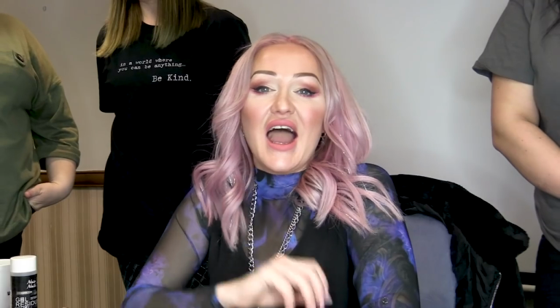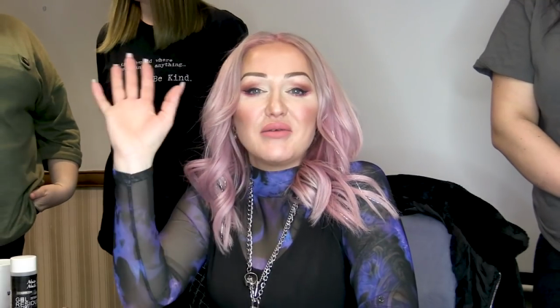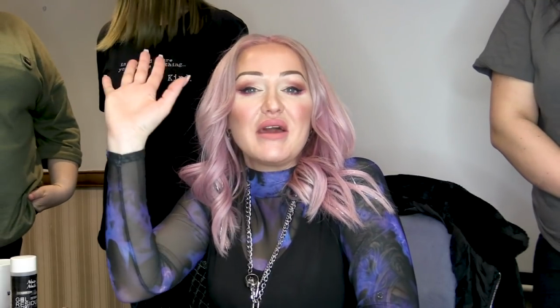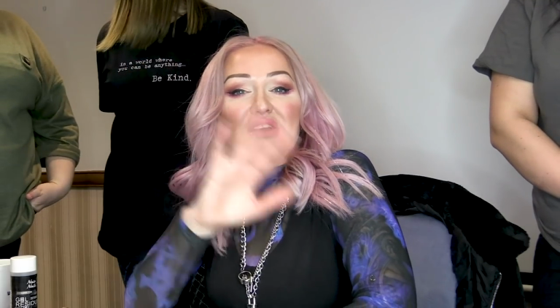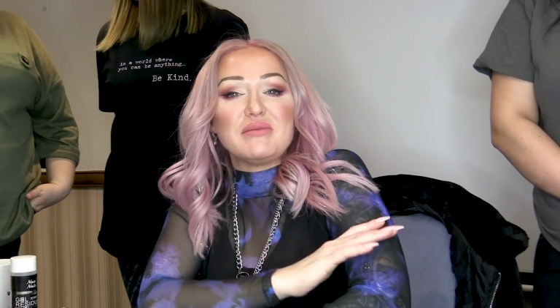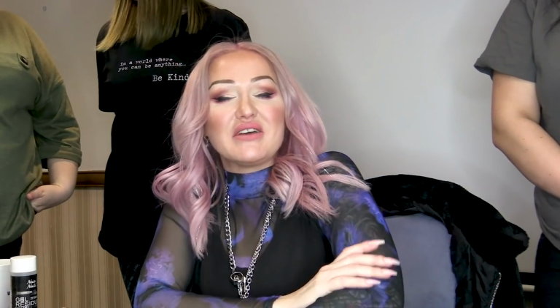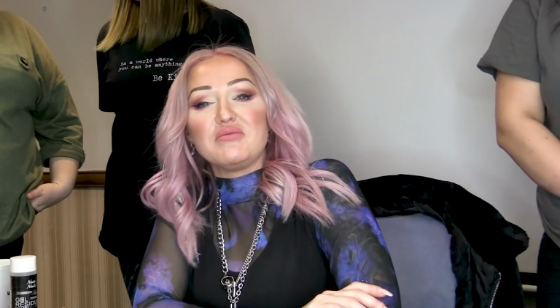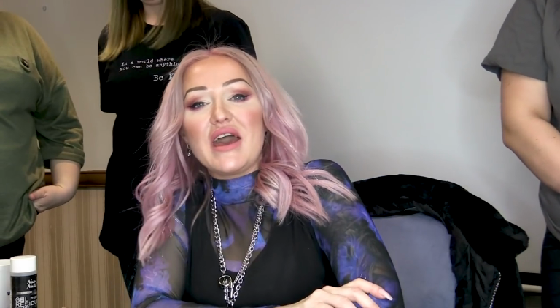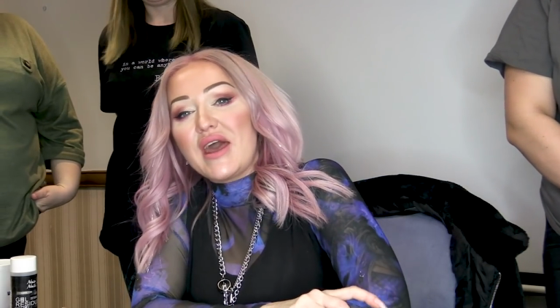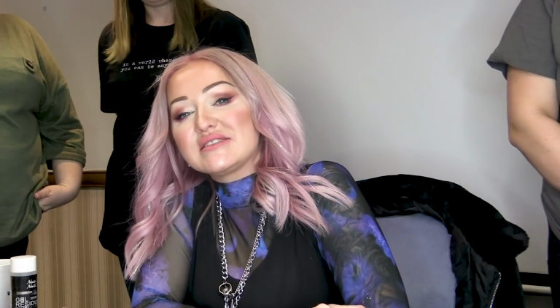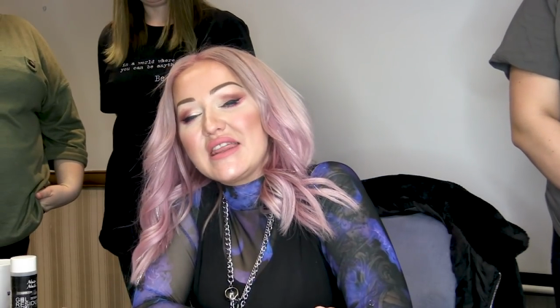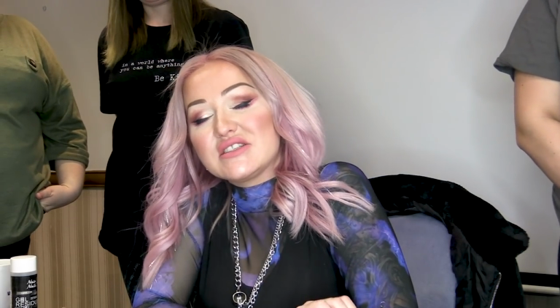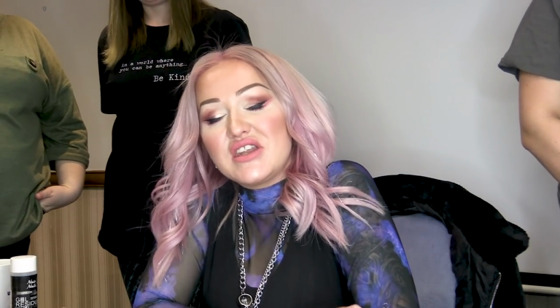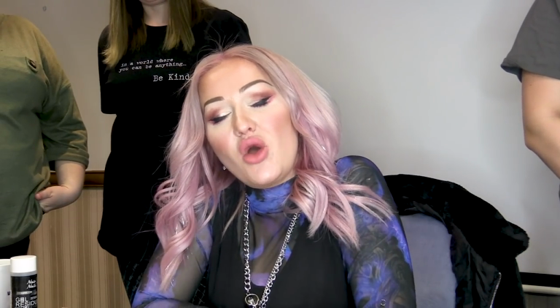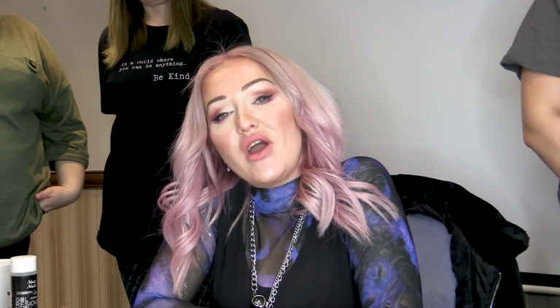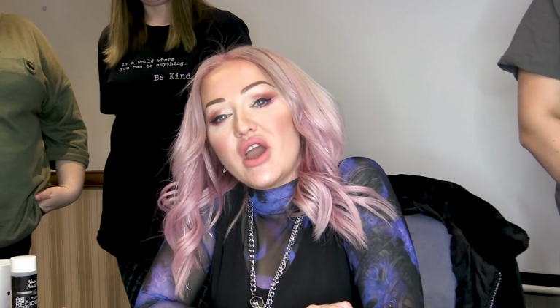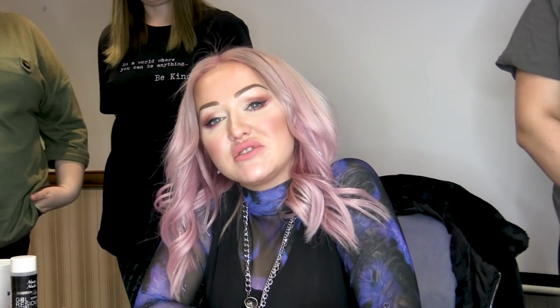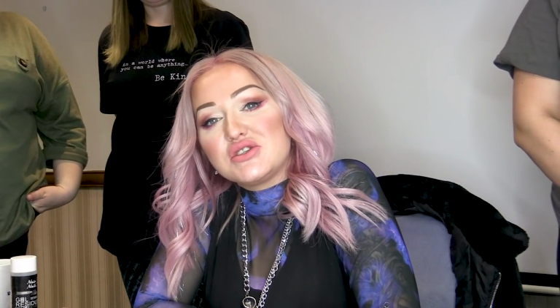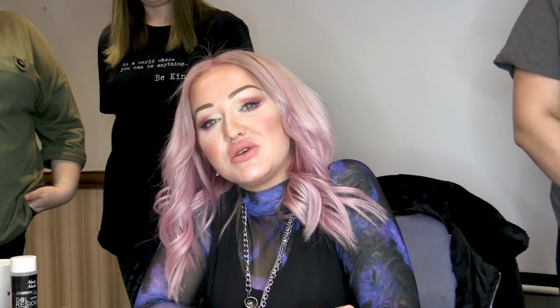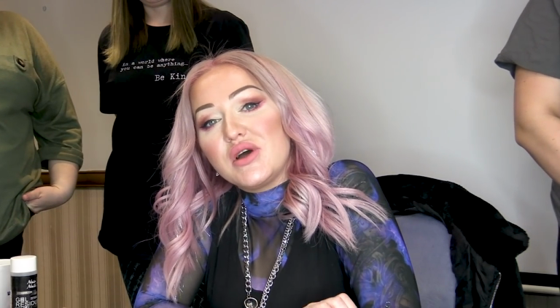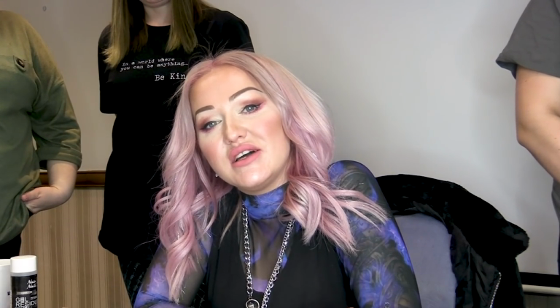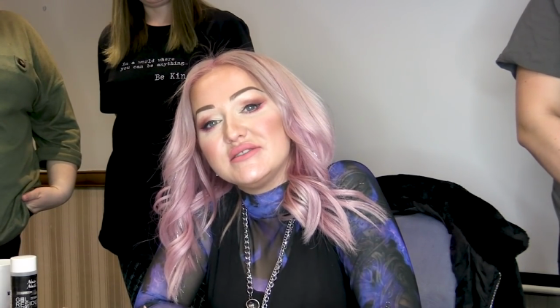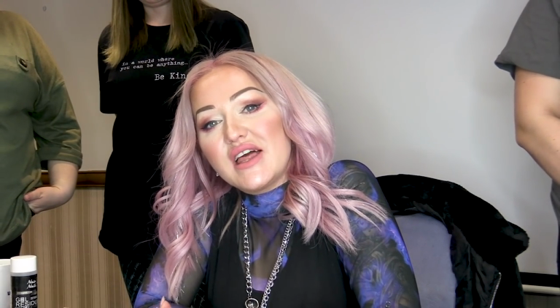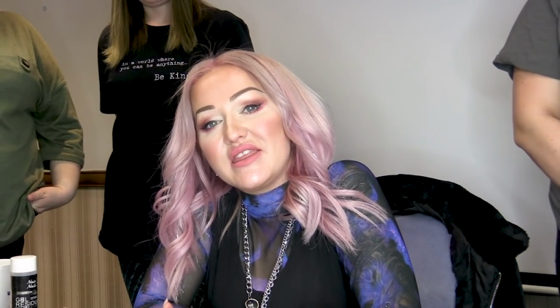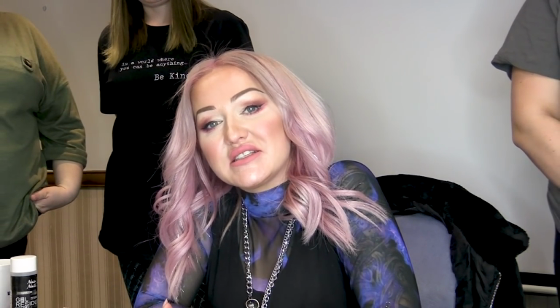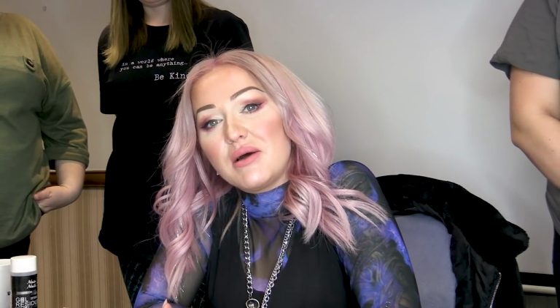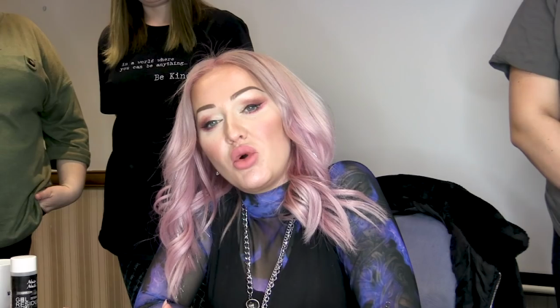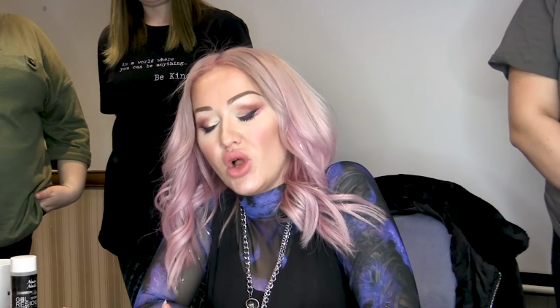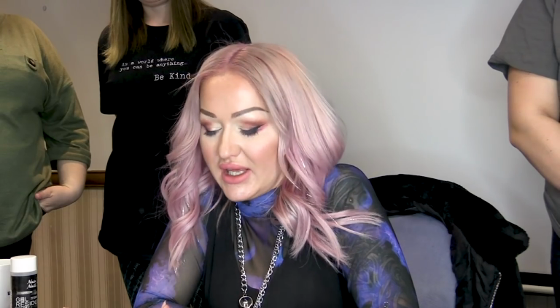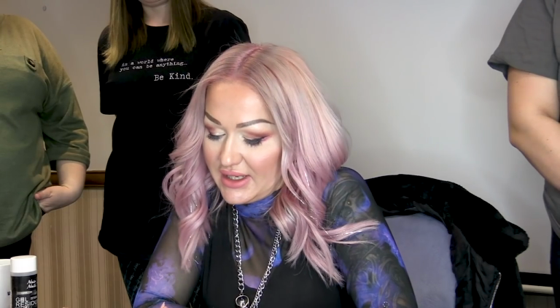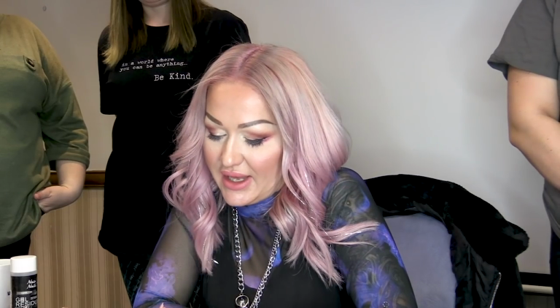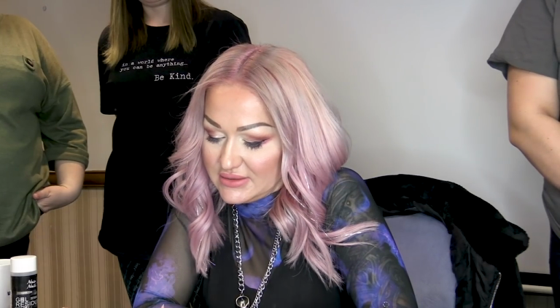Hi everybody, I'm Kirsty Meakin from Naio Nails. In this video, we are going to do this Pauly Nail.